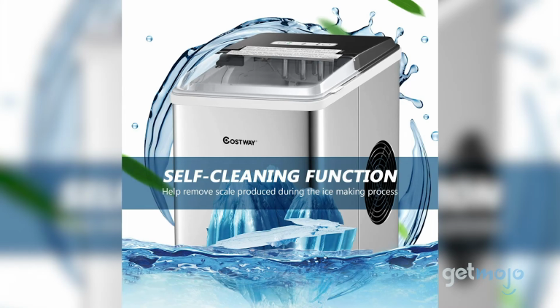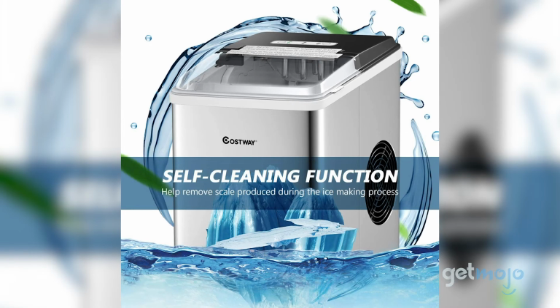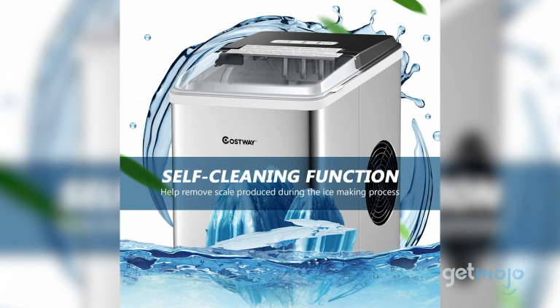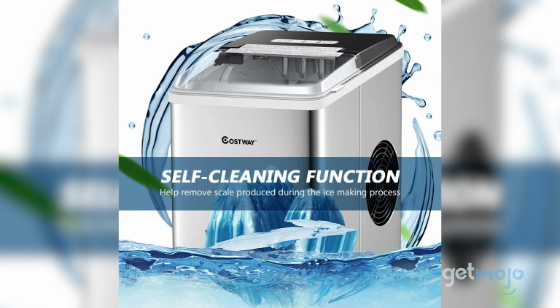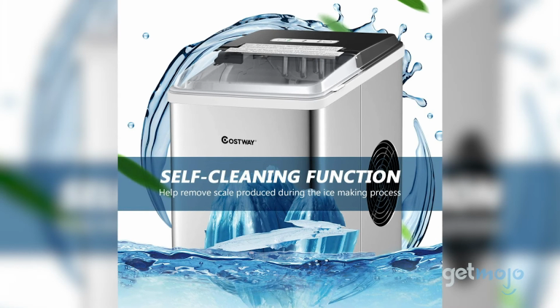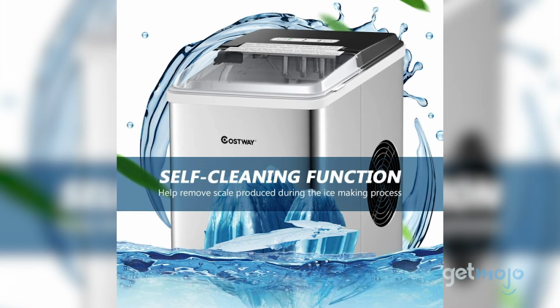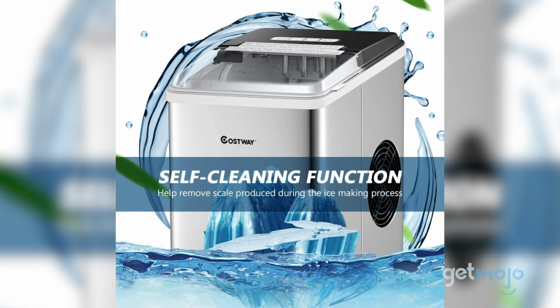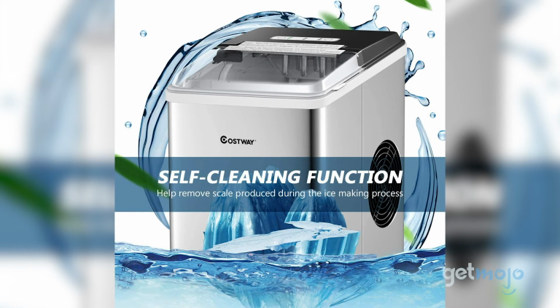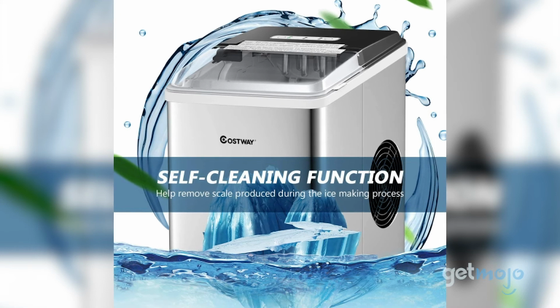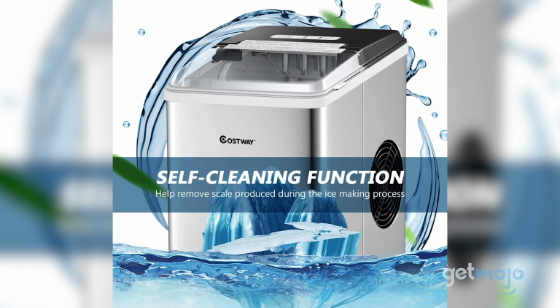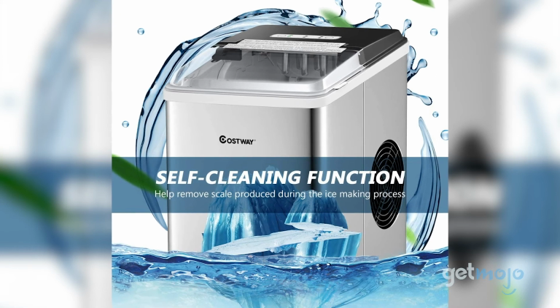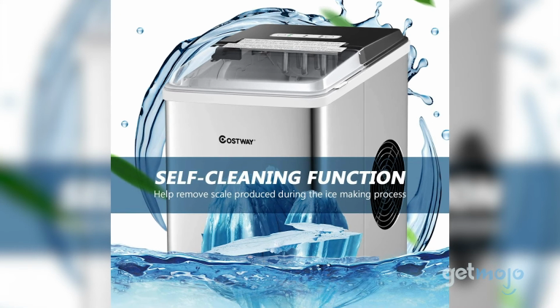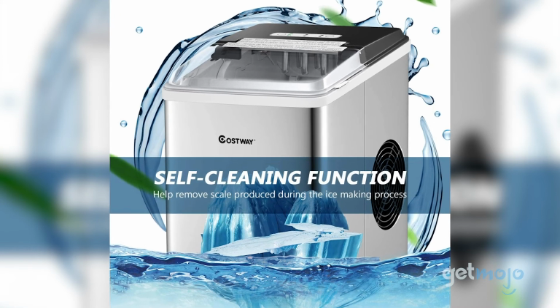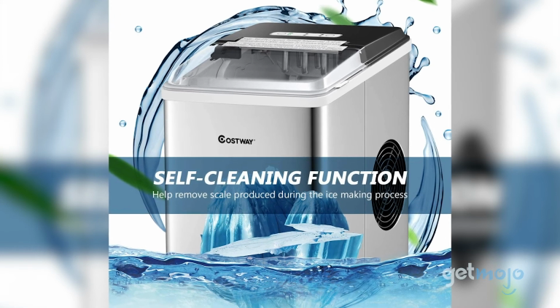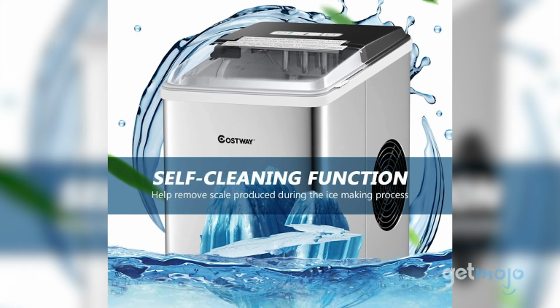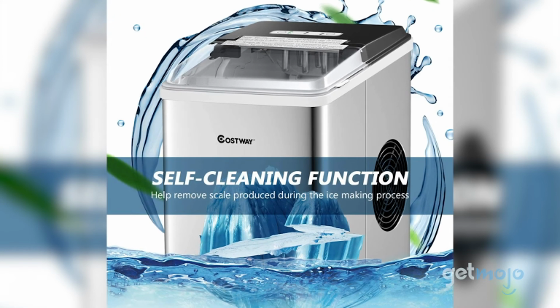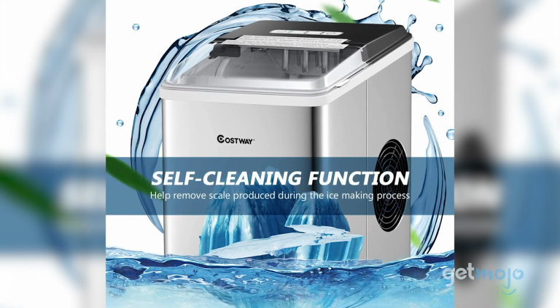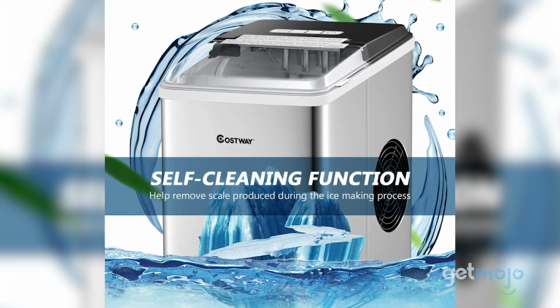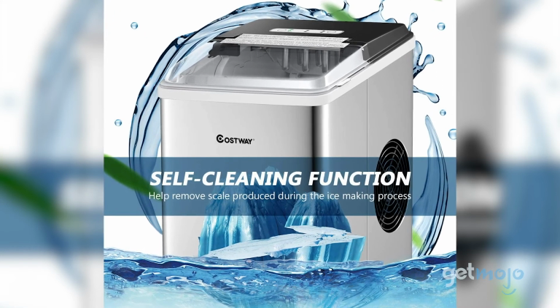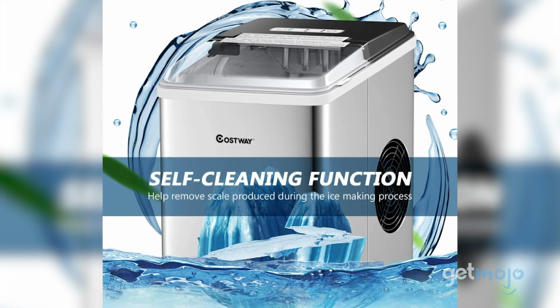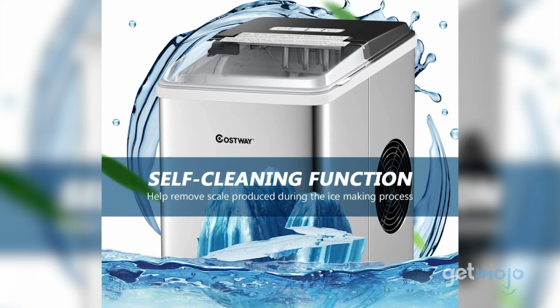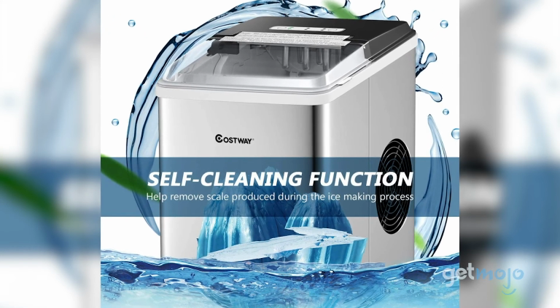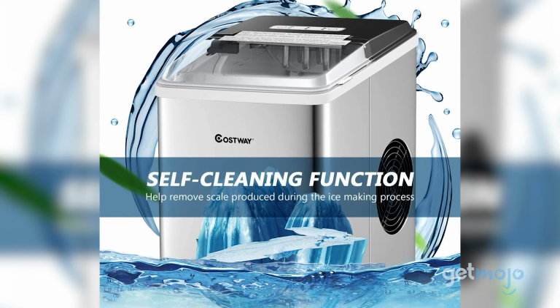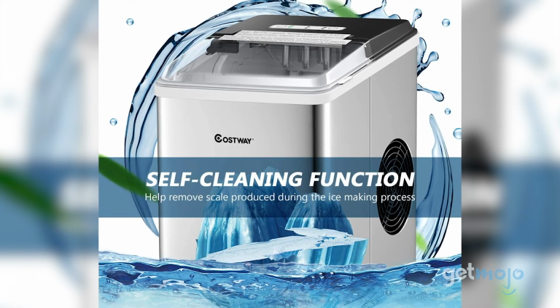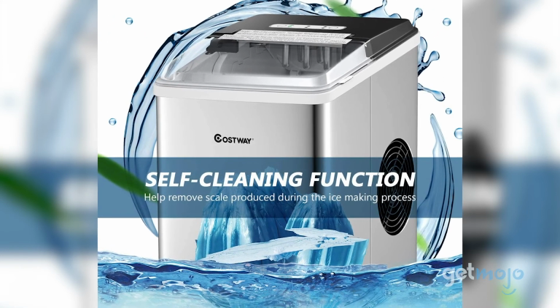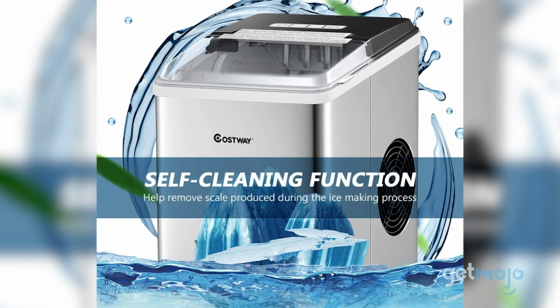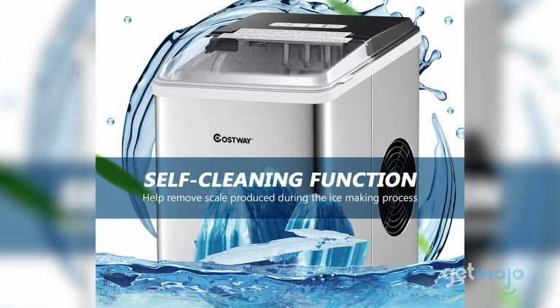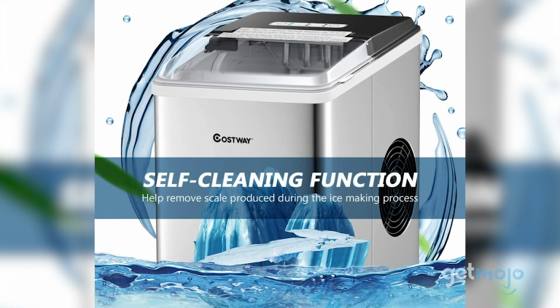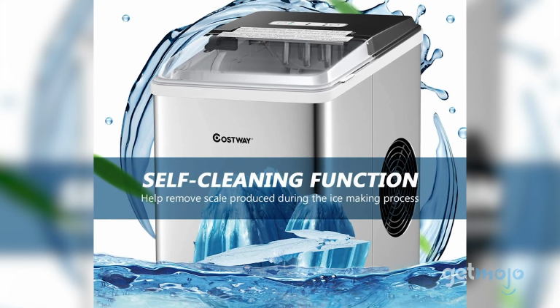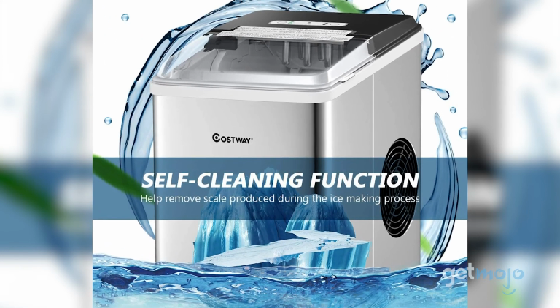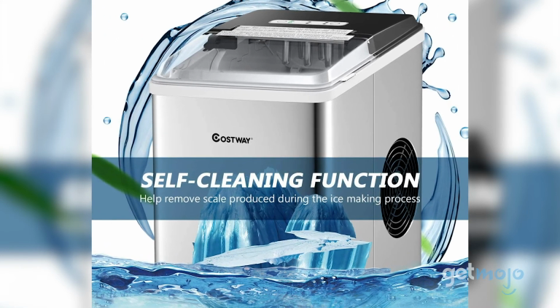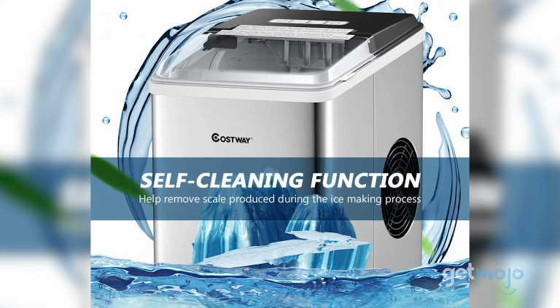It also self-cleans, operates quietly, and is pretty sharp-looking, so it won't look out of place on a kitchen worktop.